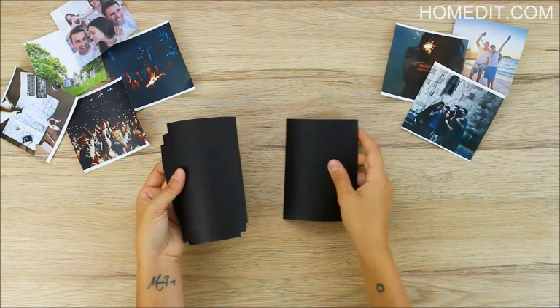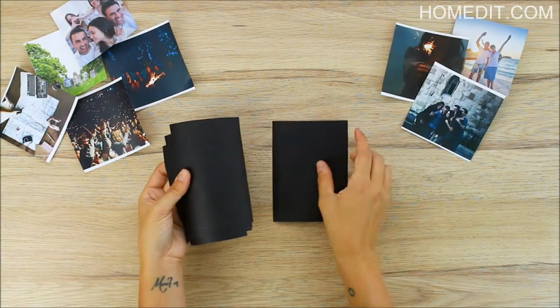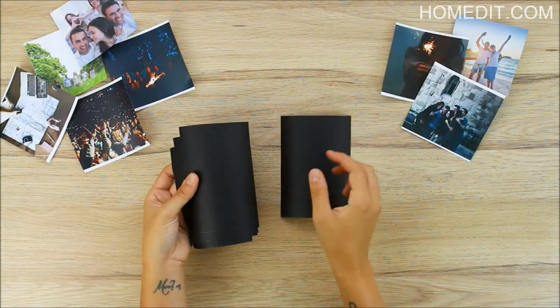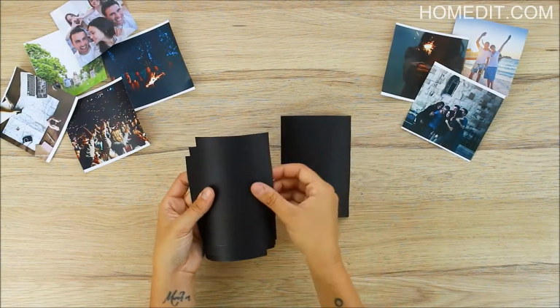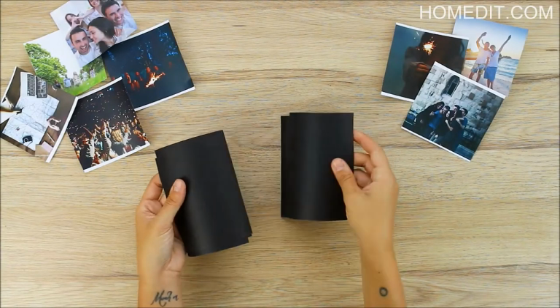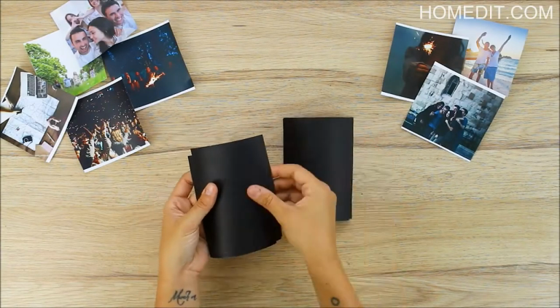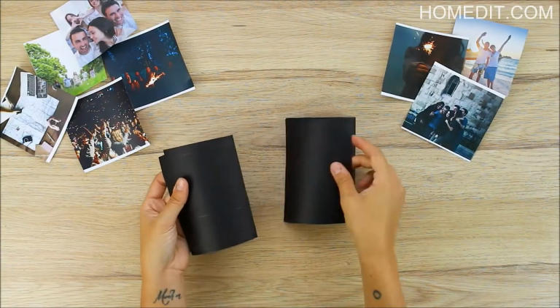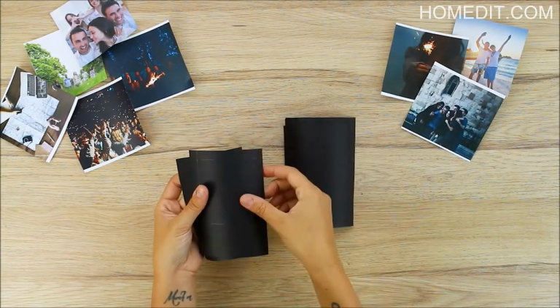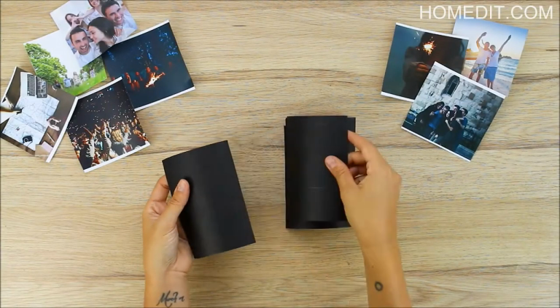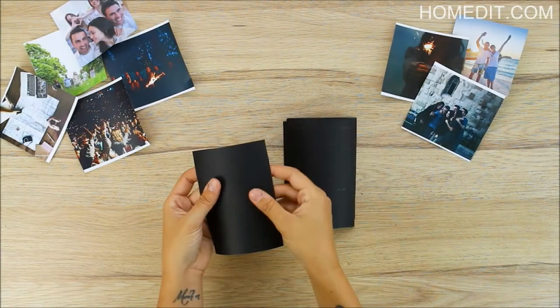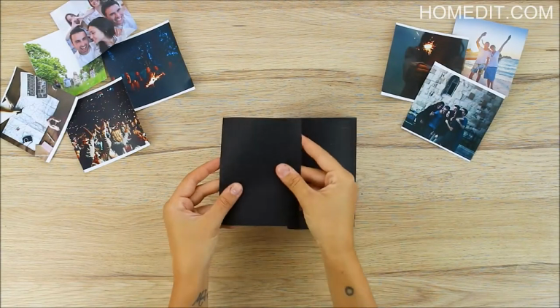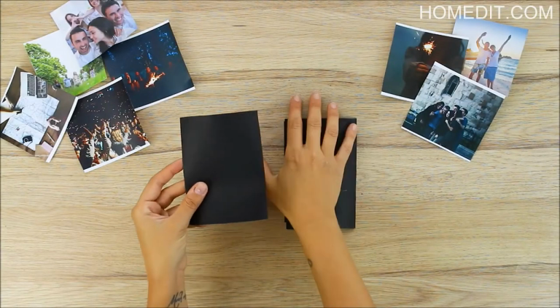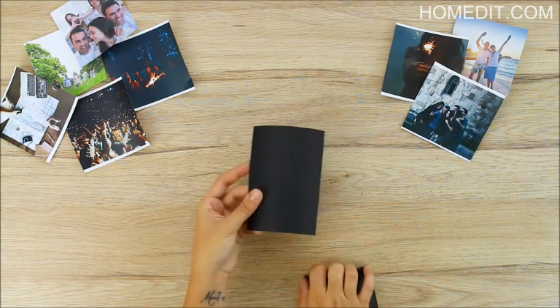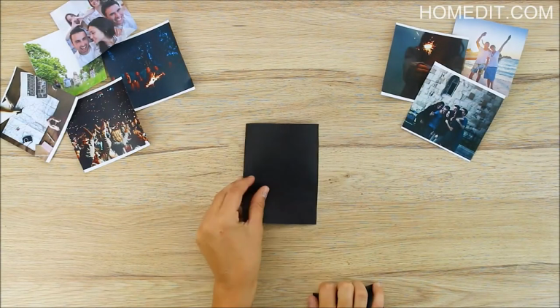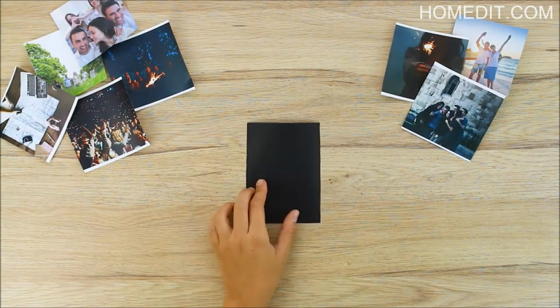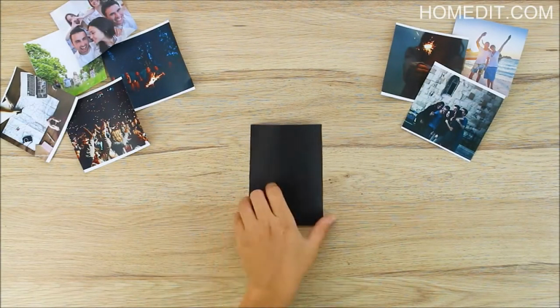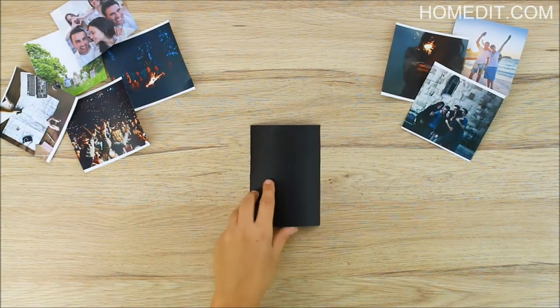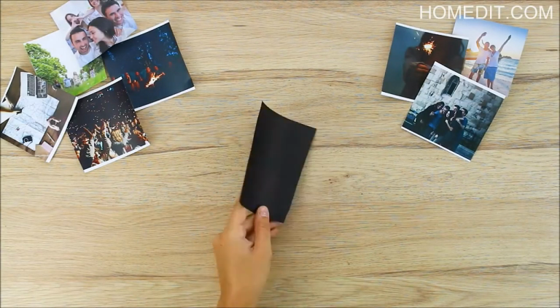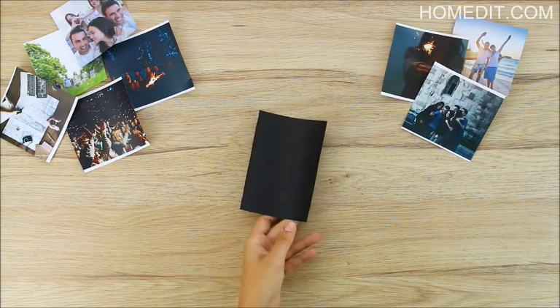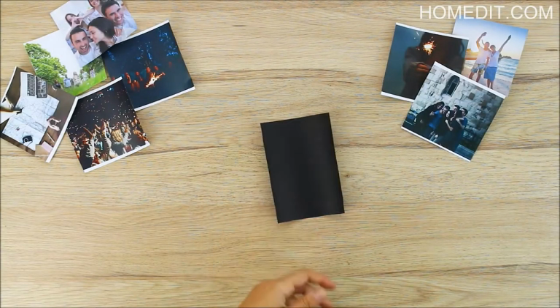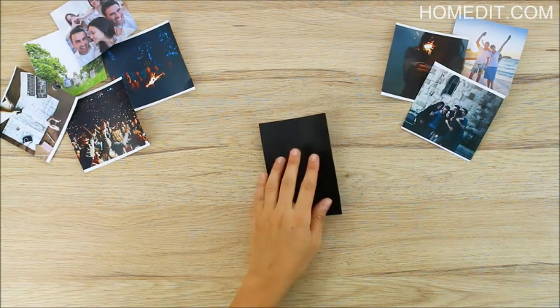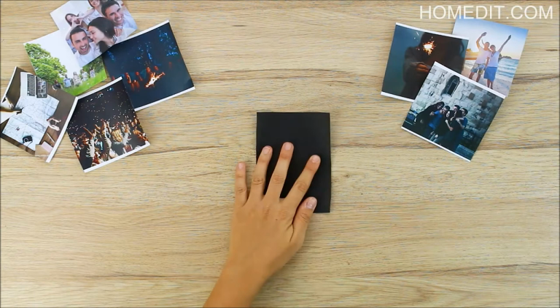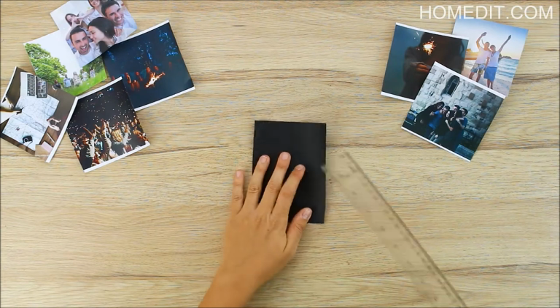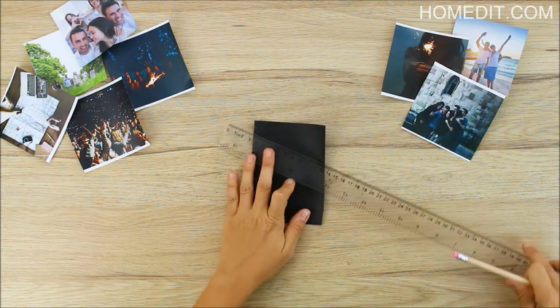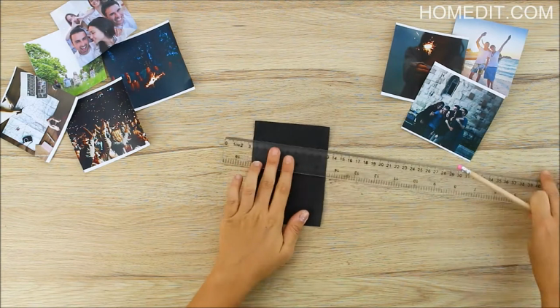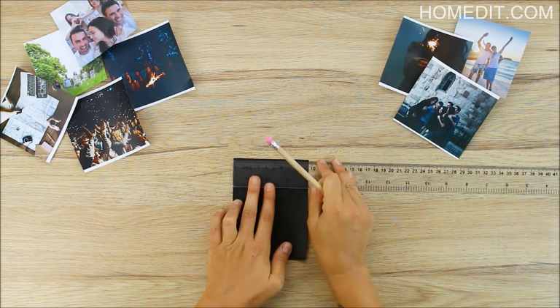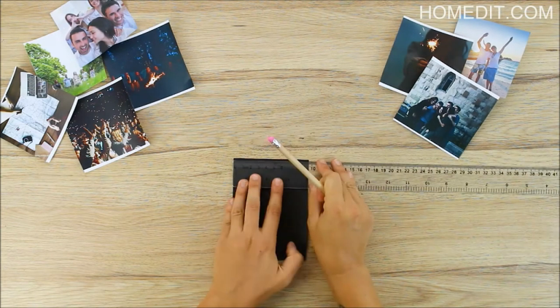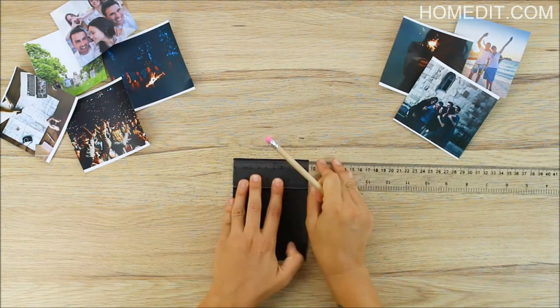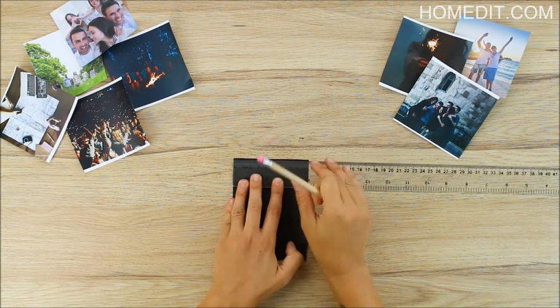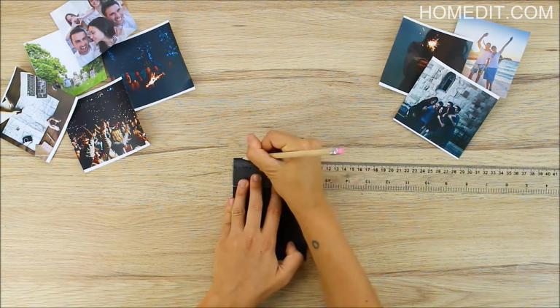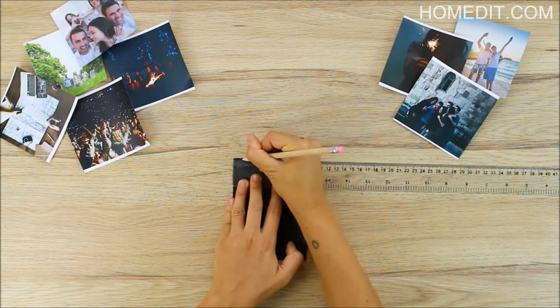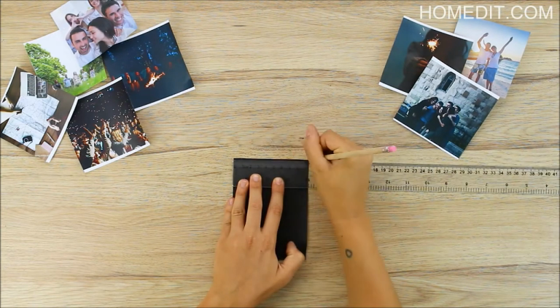Stylish photo holders that have a vintage look don't have to be pricey. You can easily make some that highlight your photos and special memories.